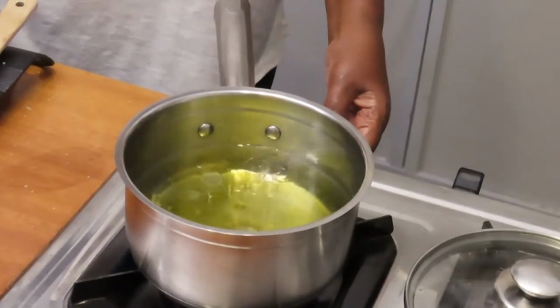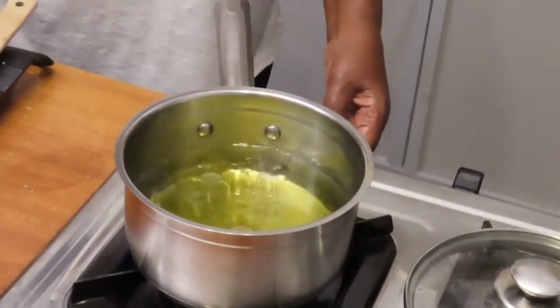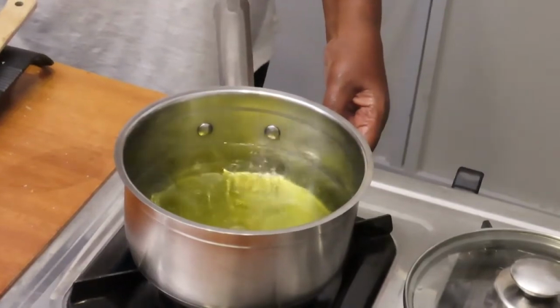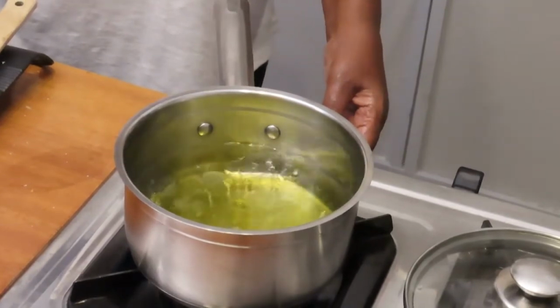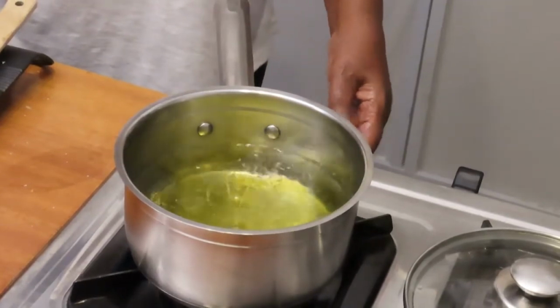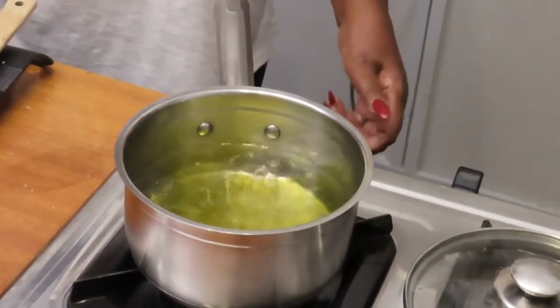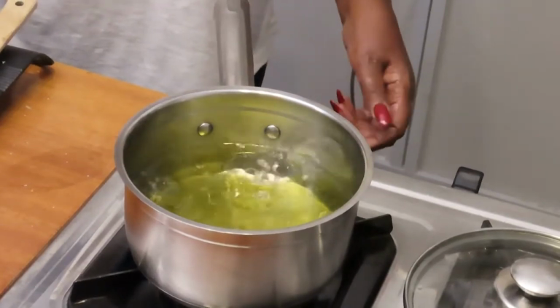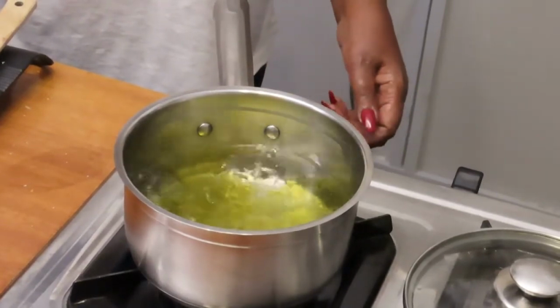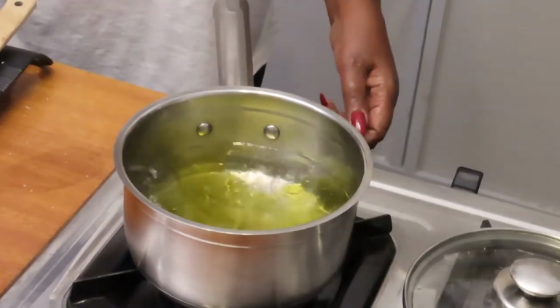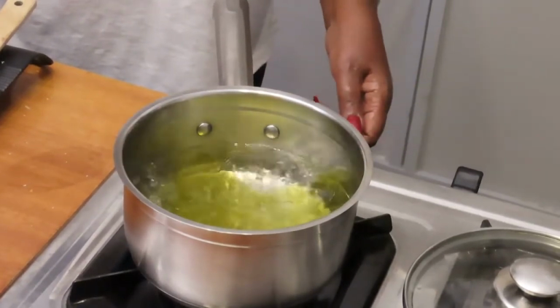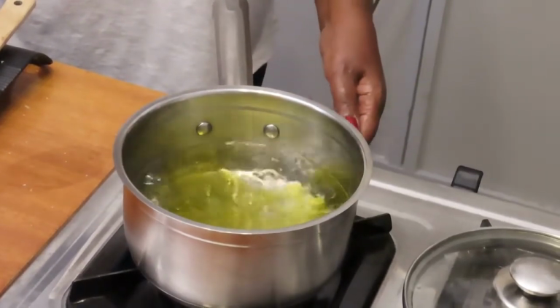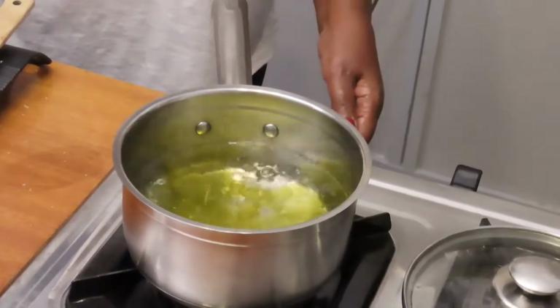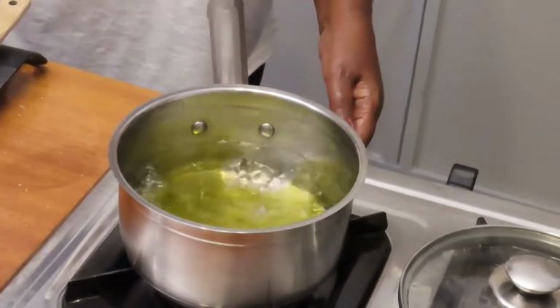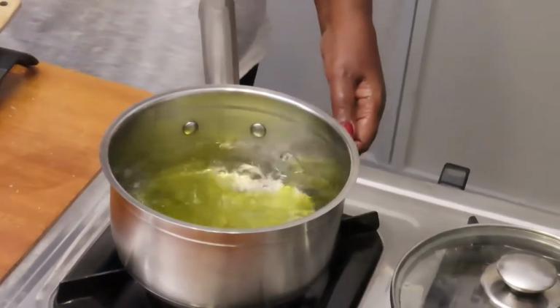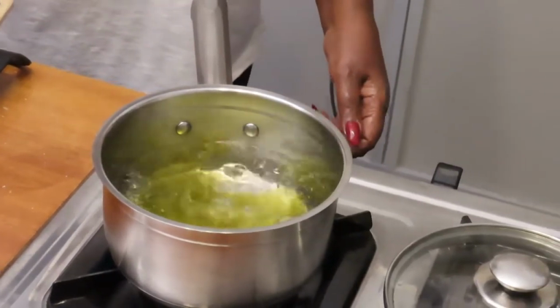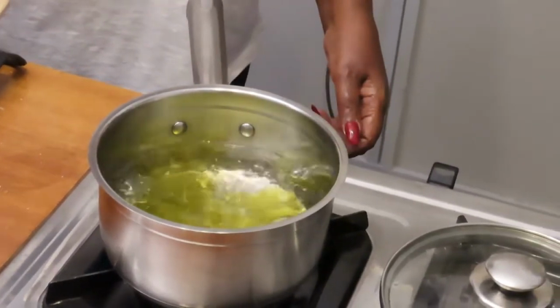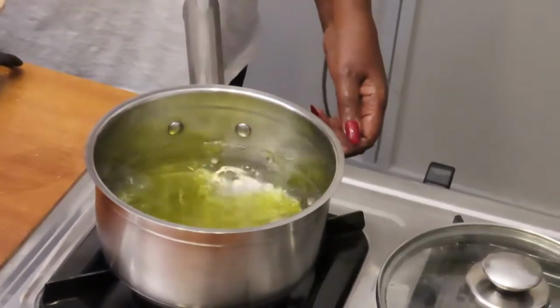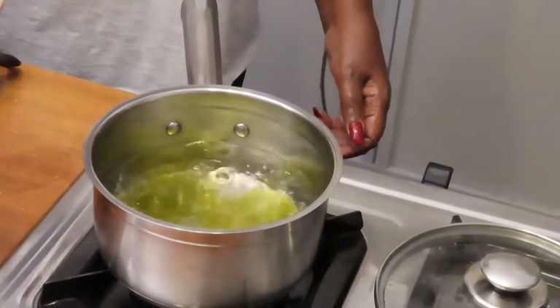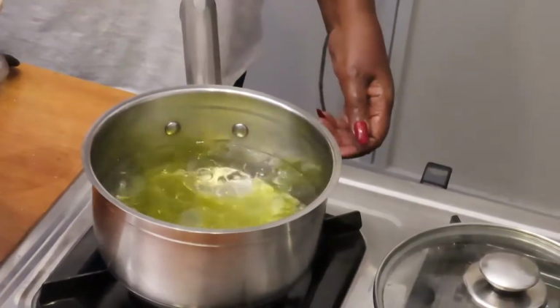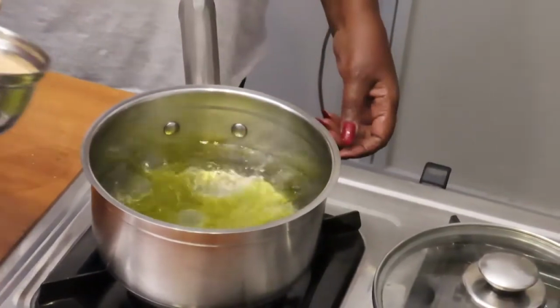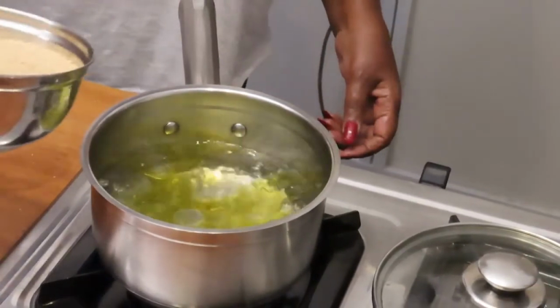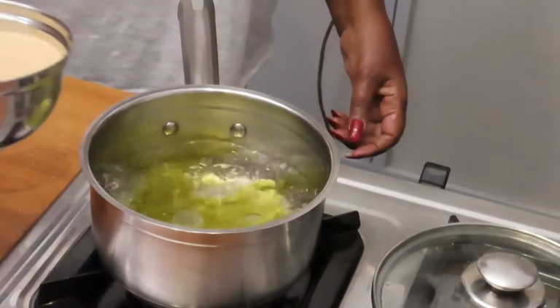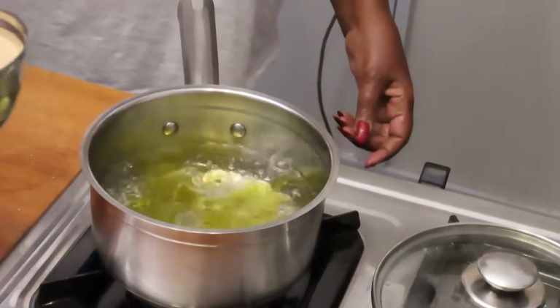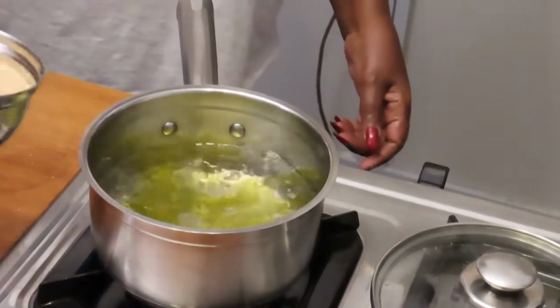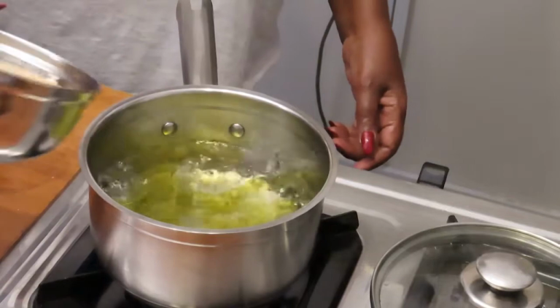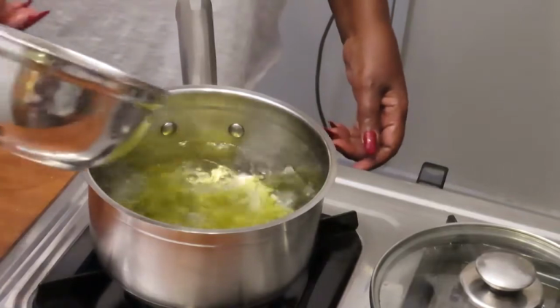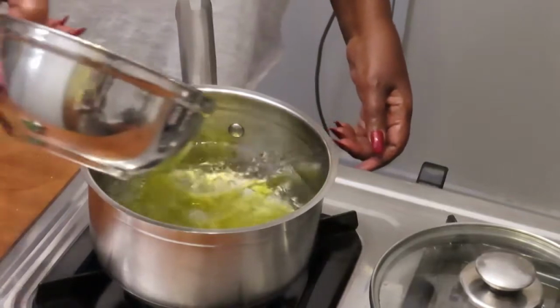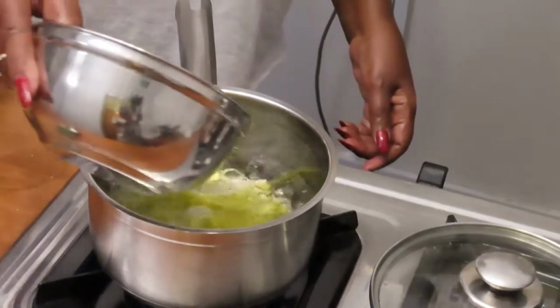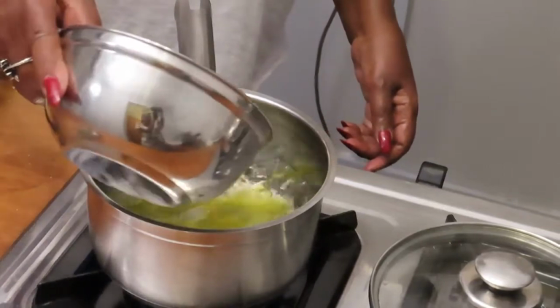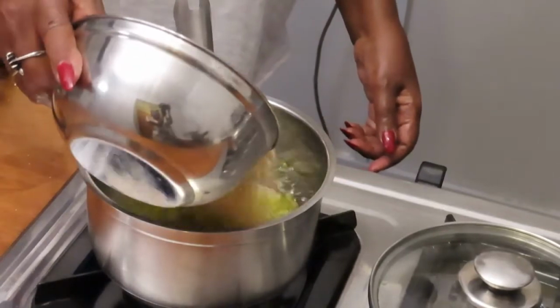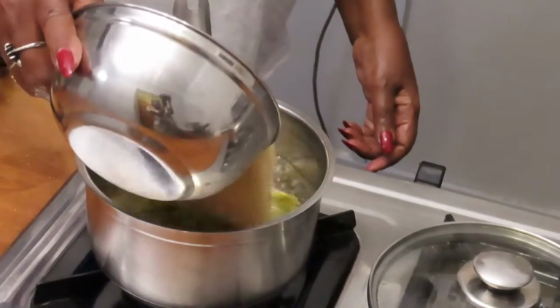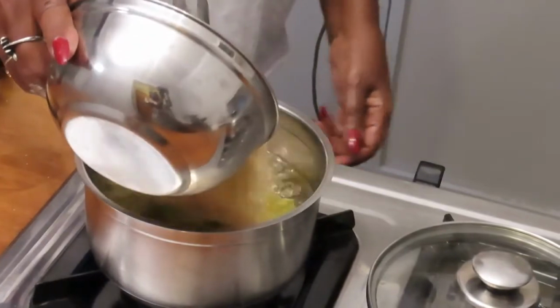You can see the water is boiling. Then just add the couscous.